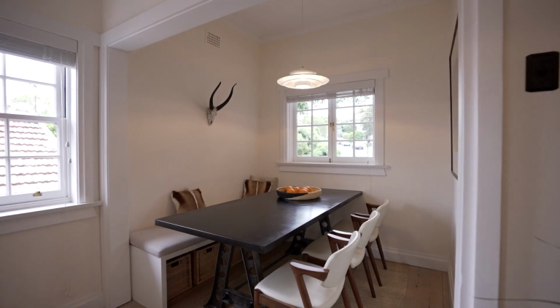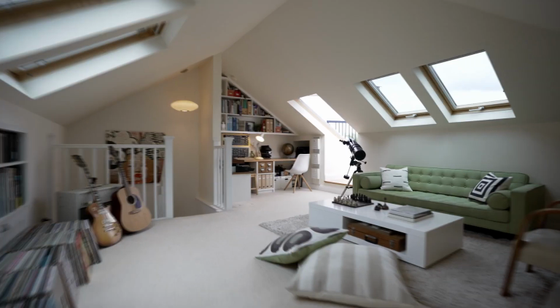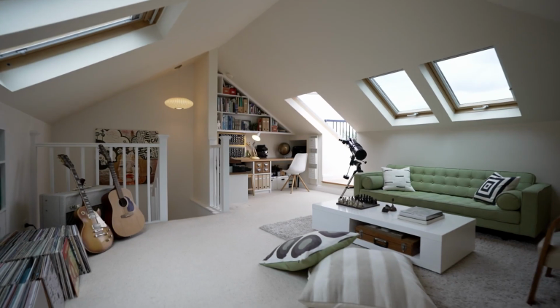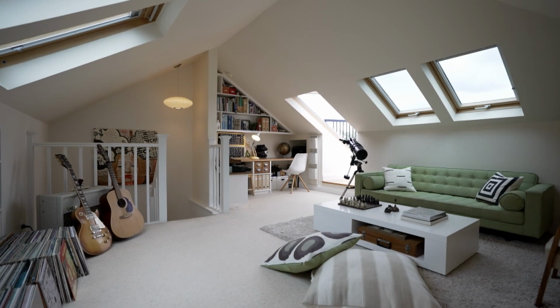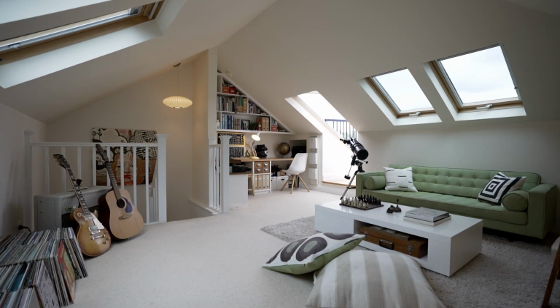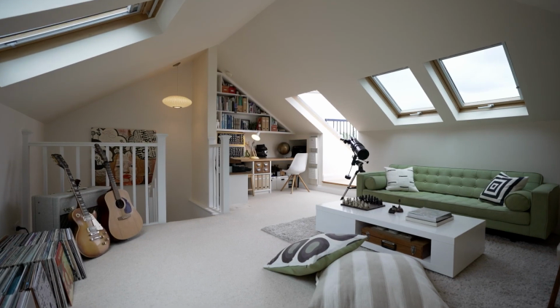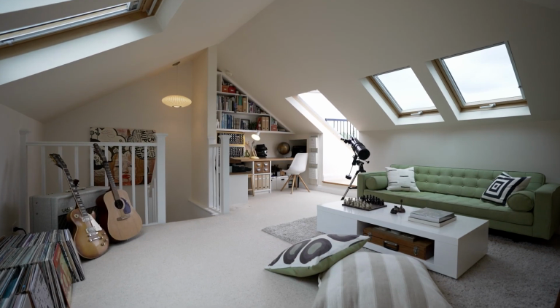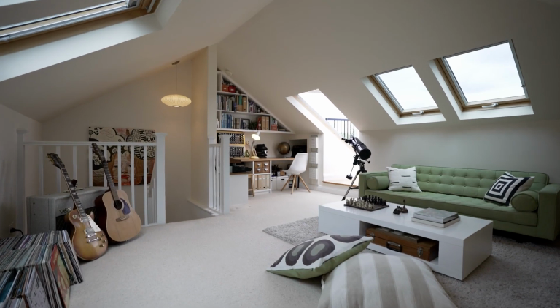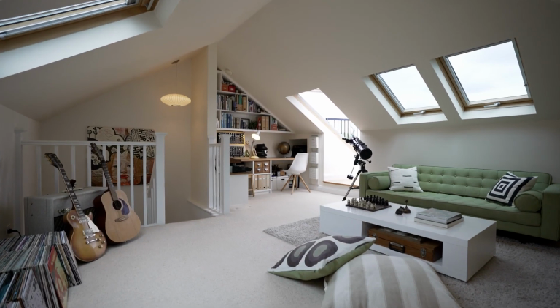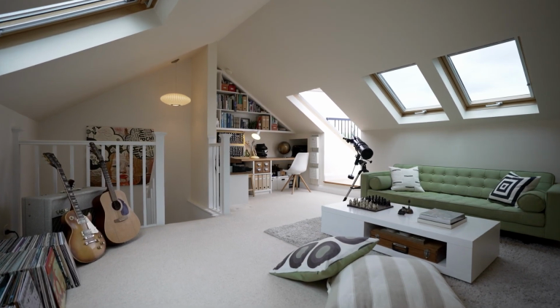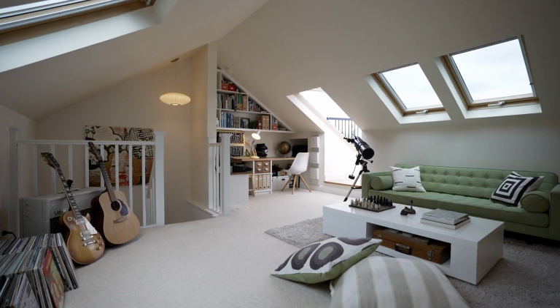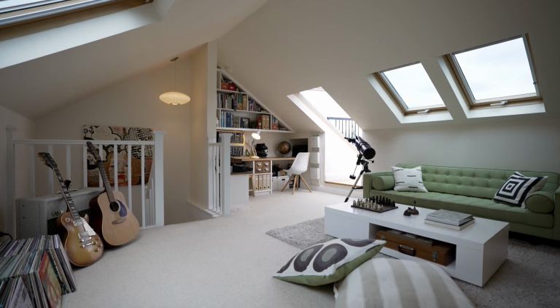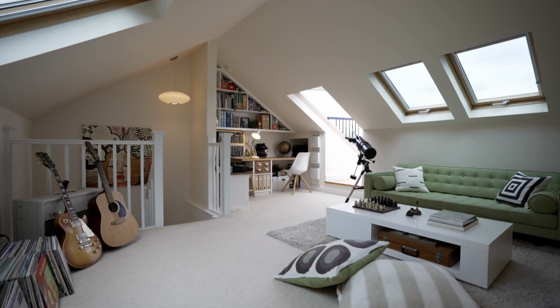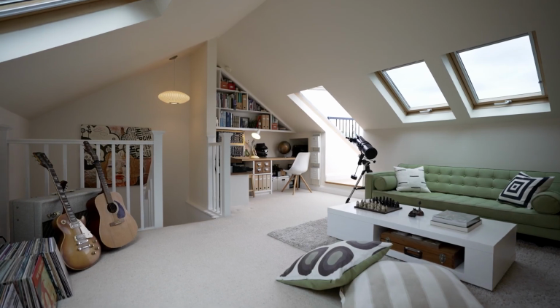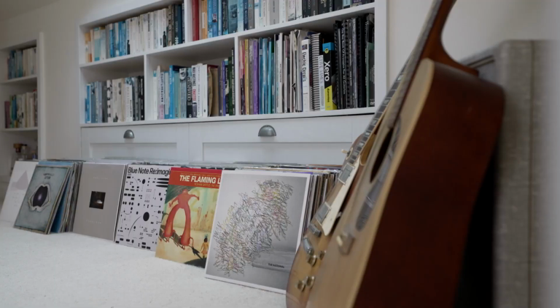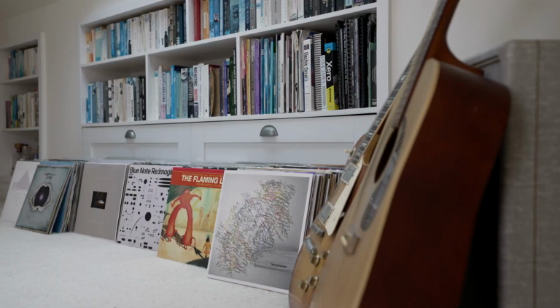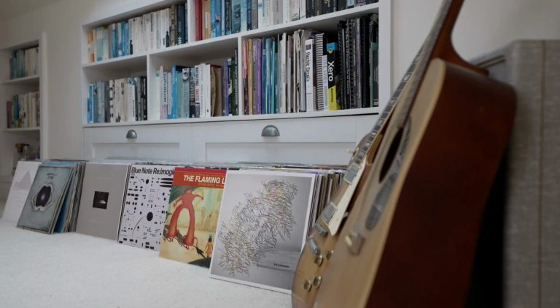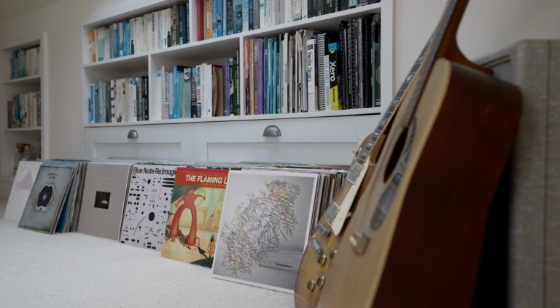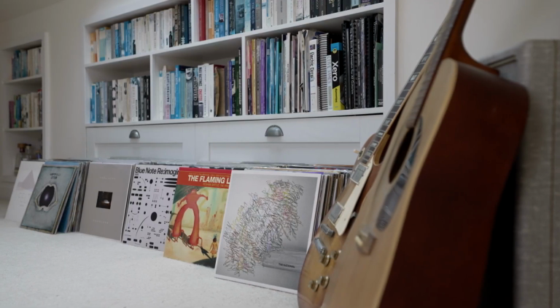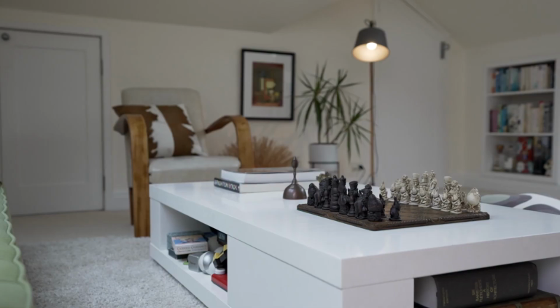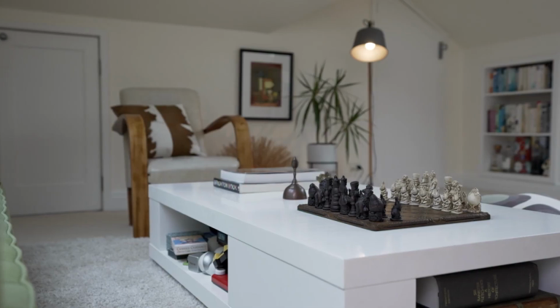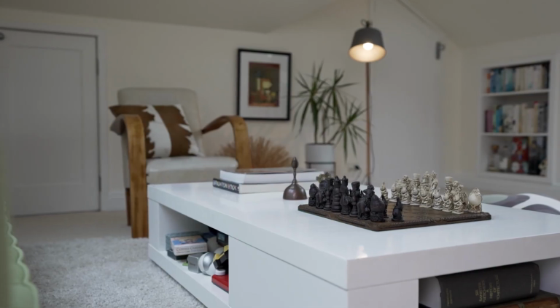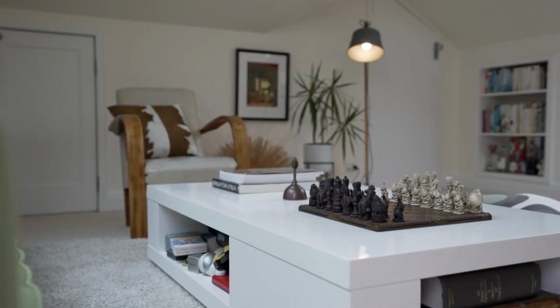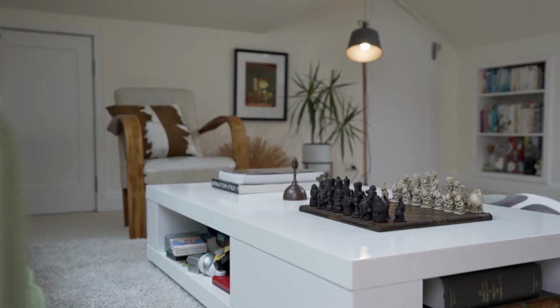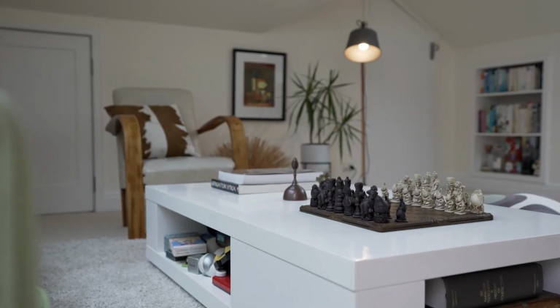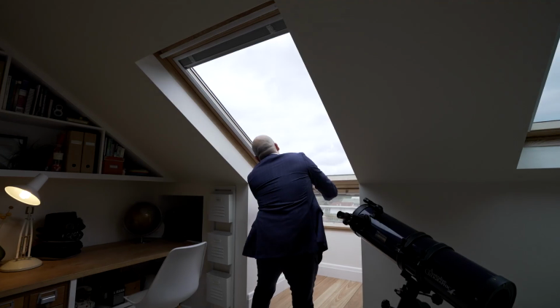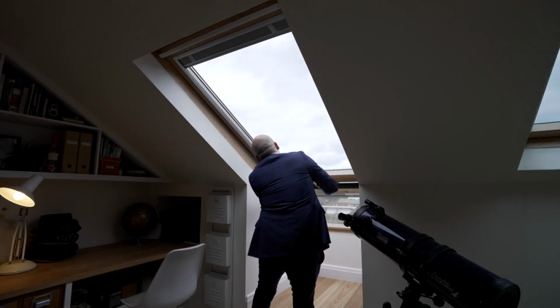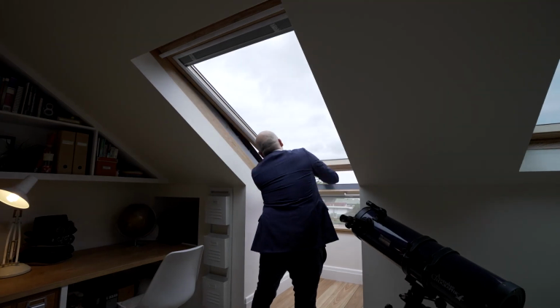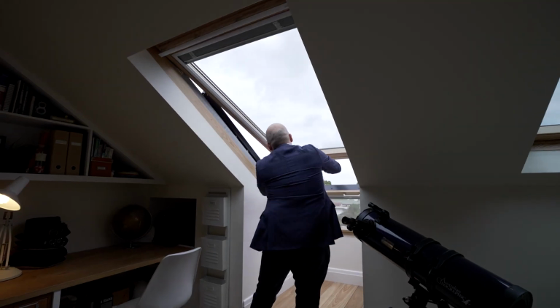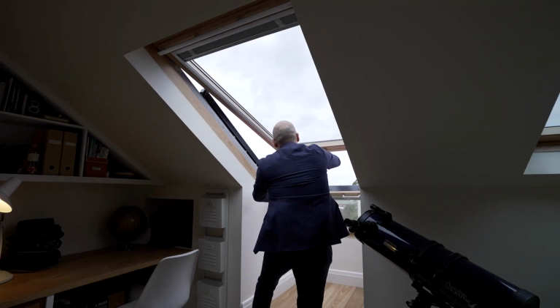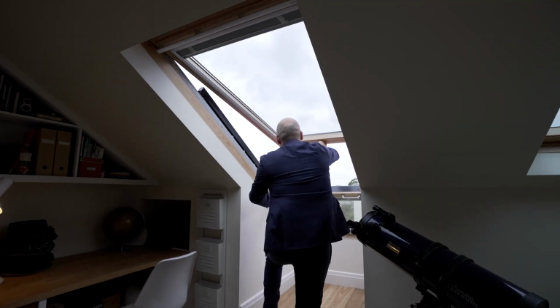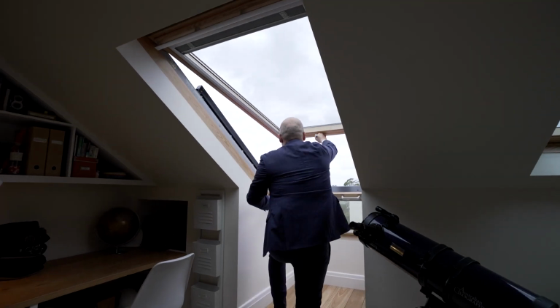The upstairs loft is so versatile. It can be used in many different ways. It really sets this home apart.